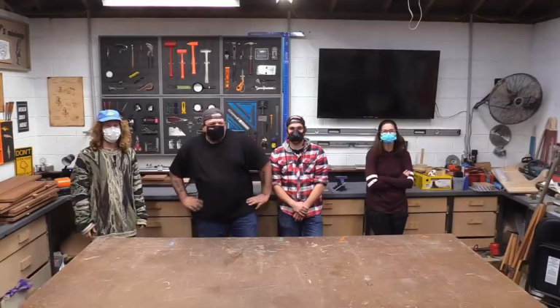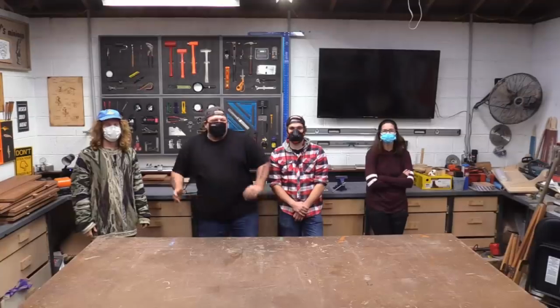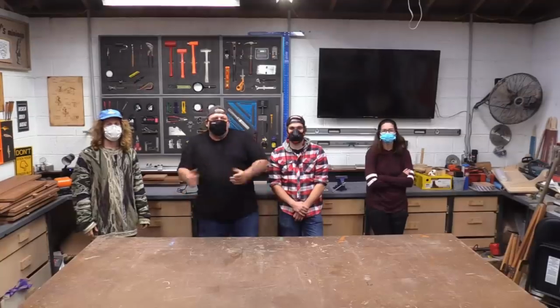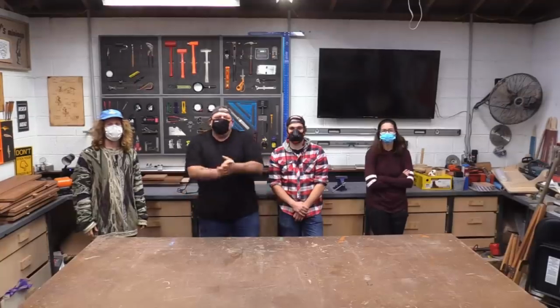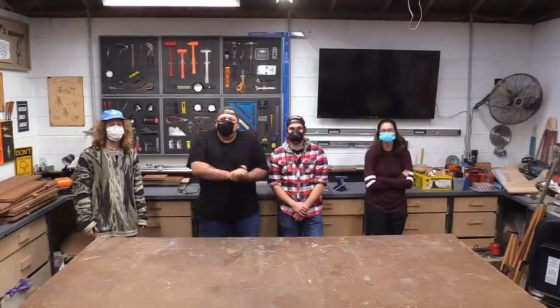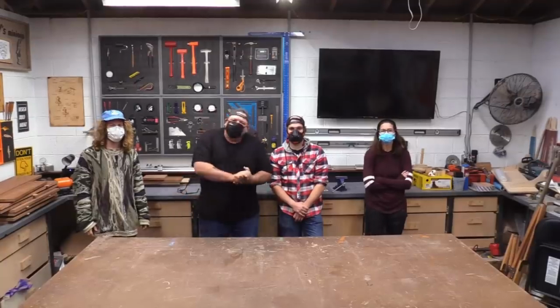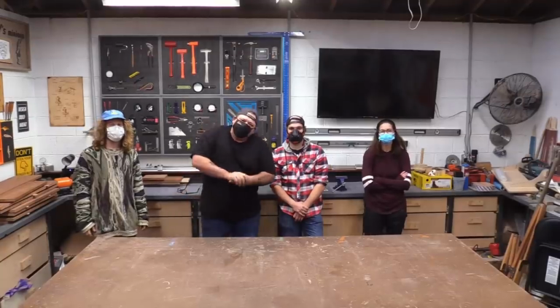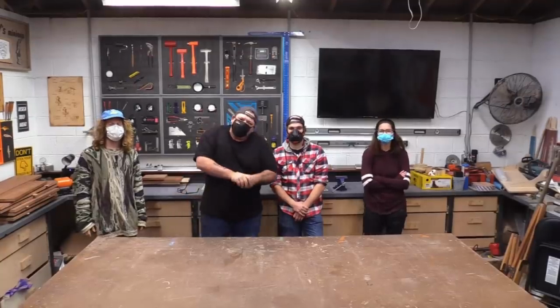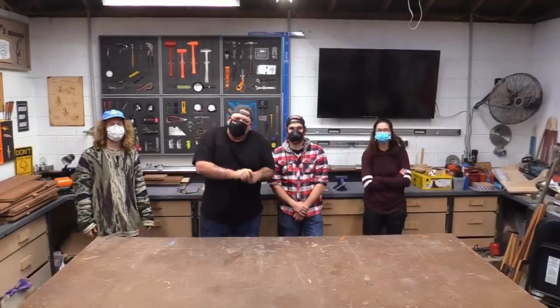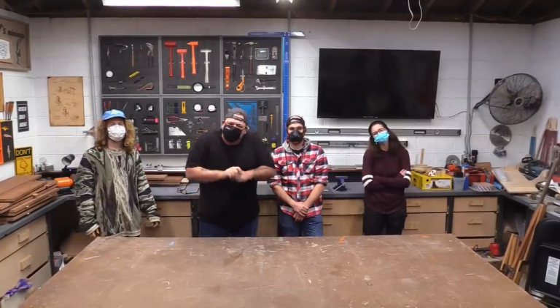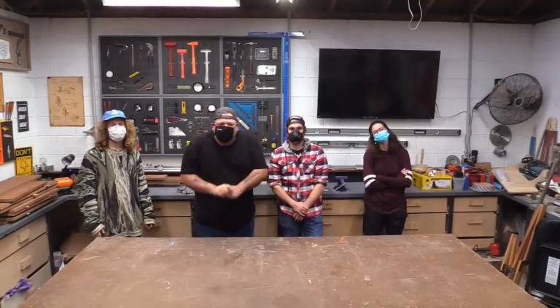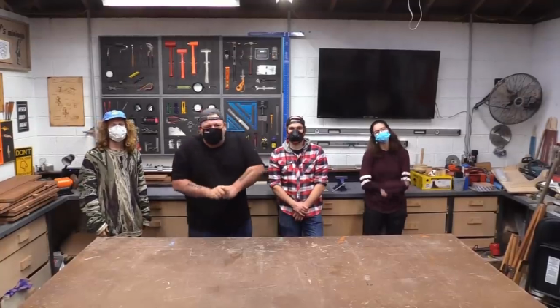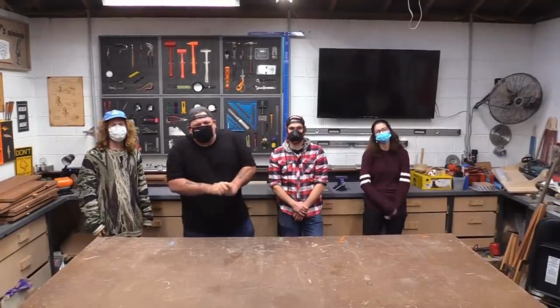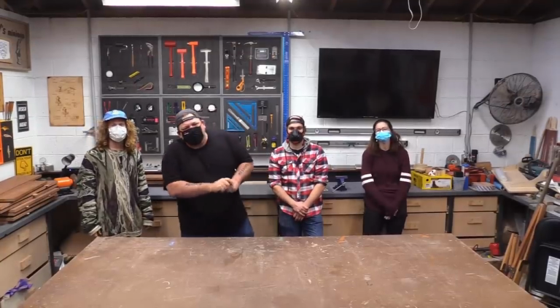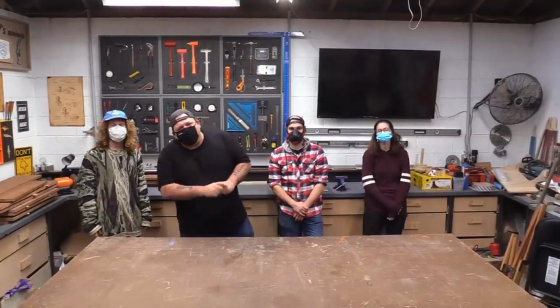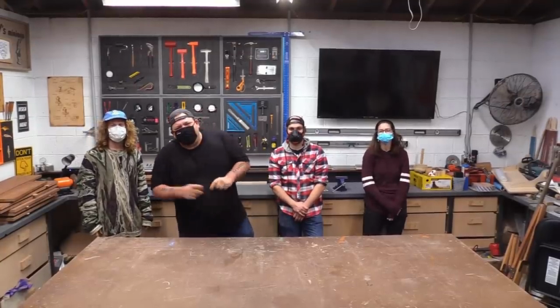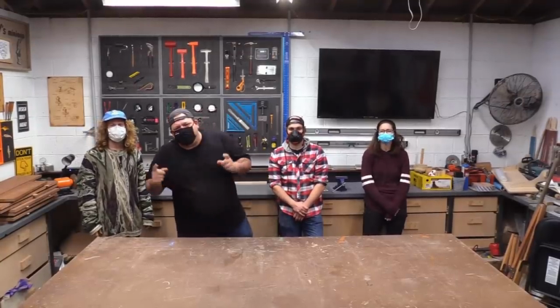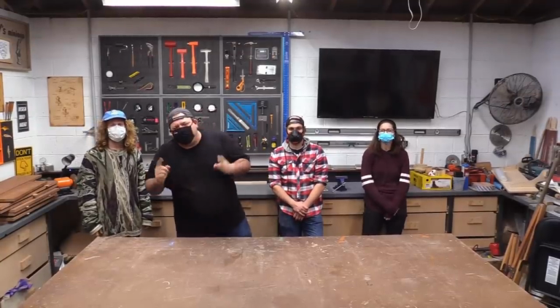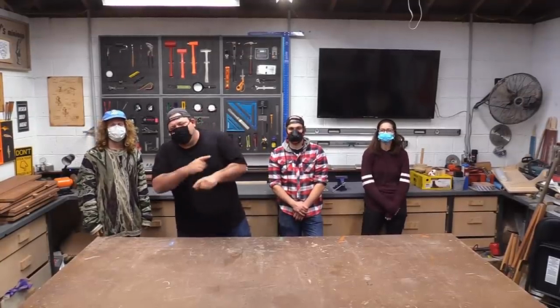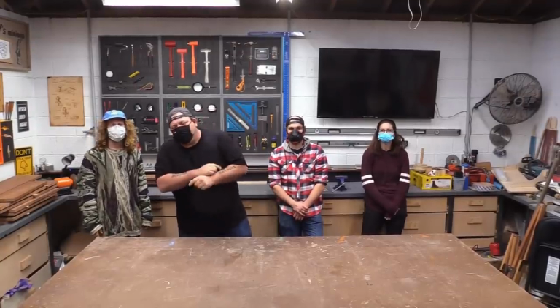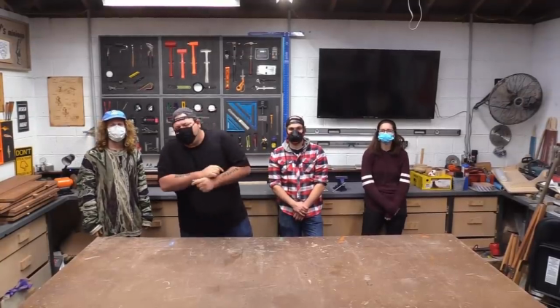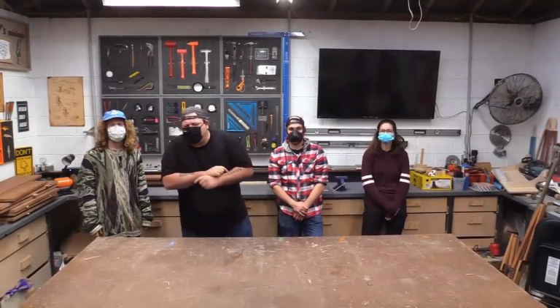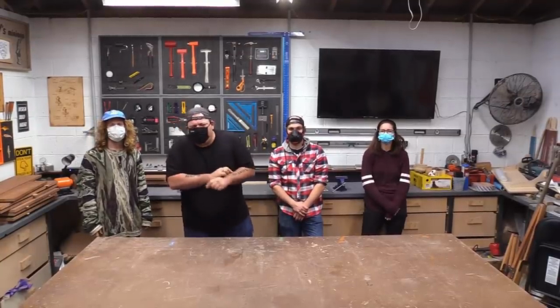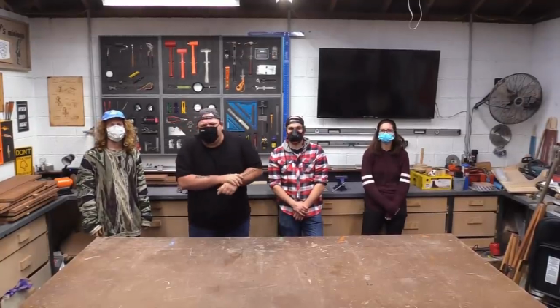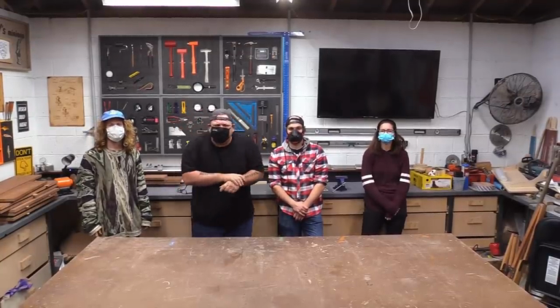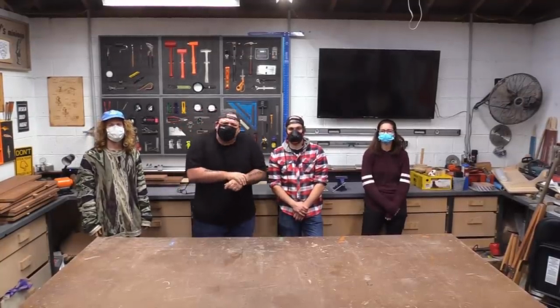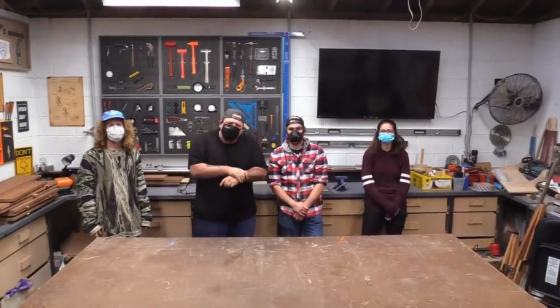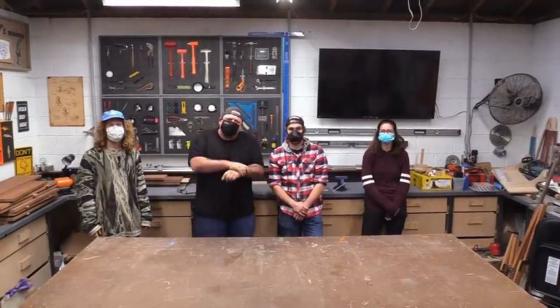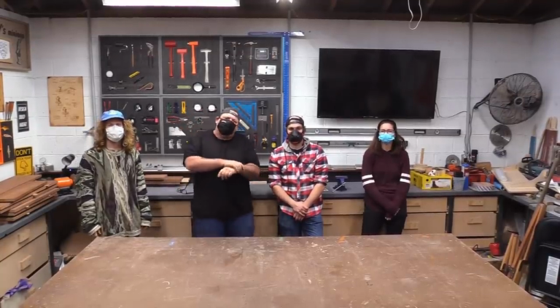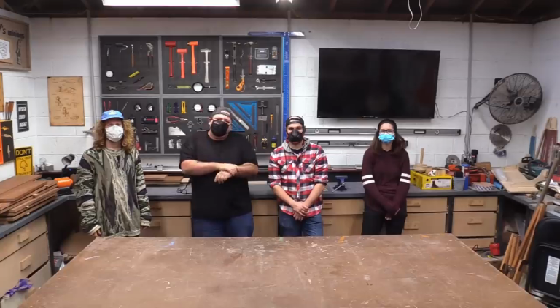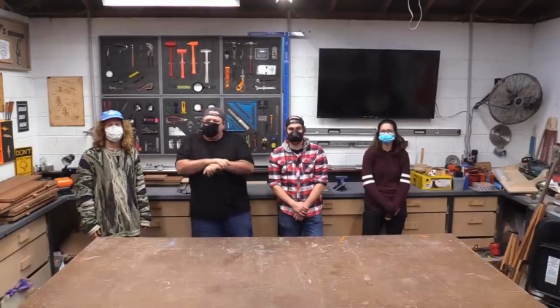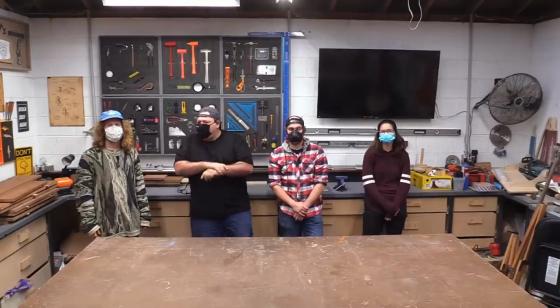Hey everybody, welcome back to Makers Playground HQ. I am Izzy and I want to introduce you to the Makers Playground team.